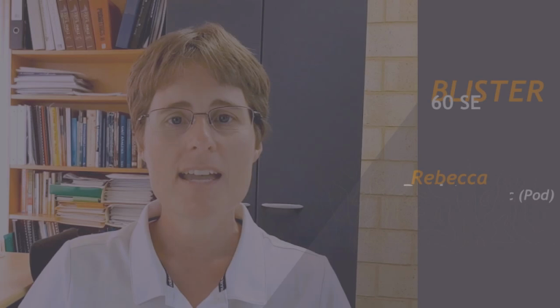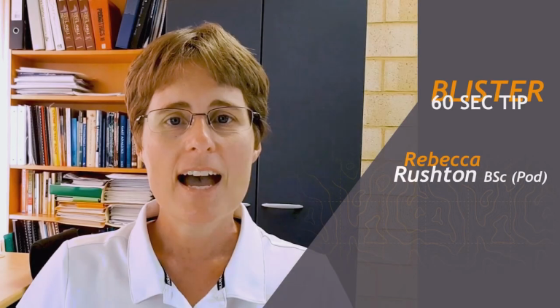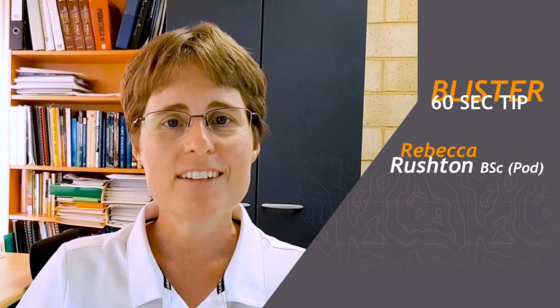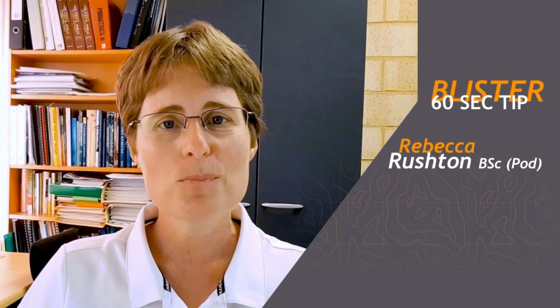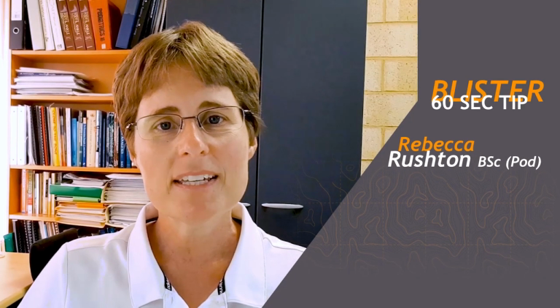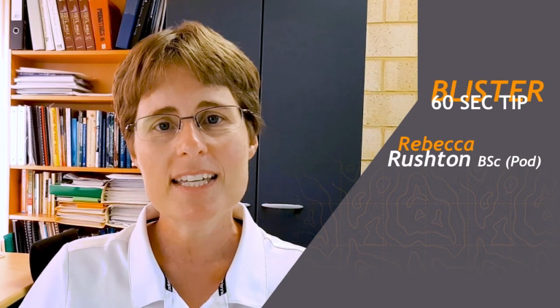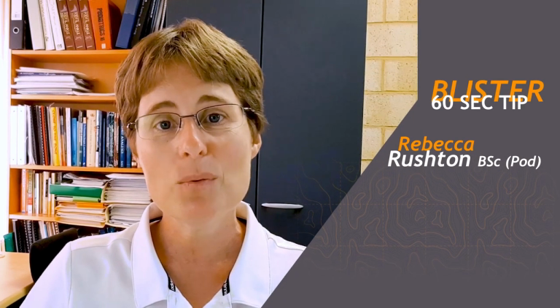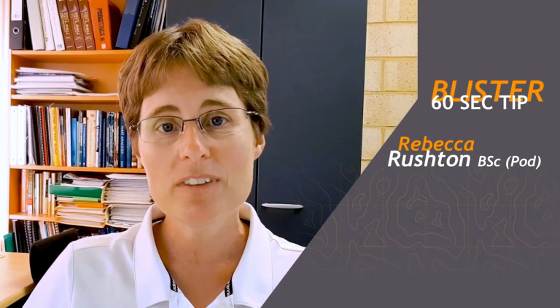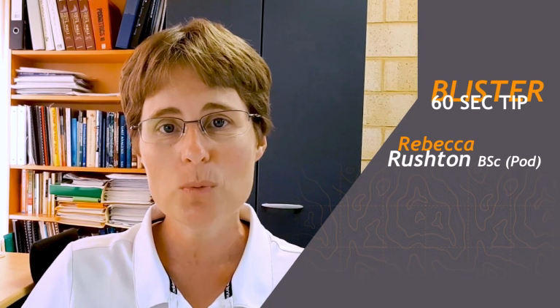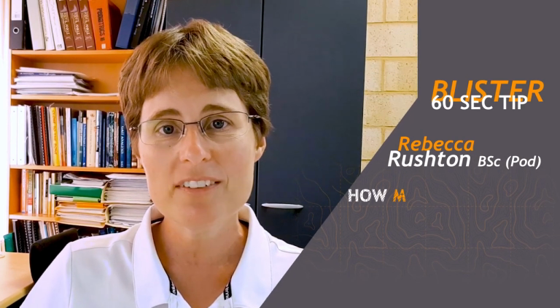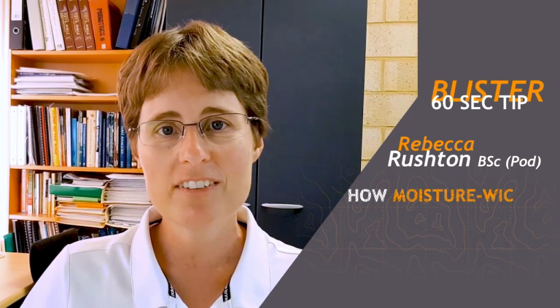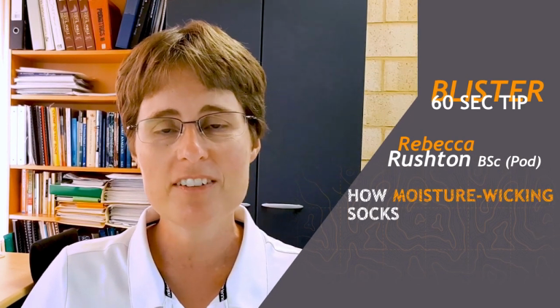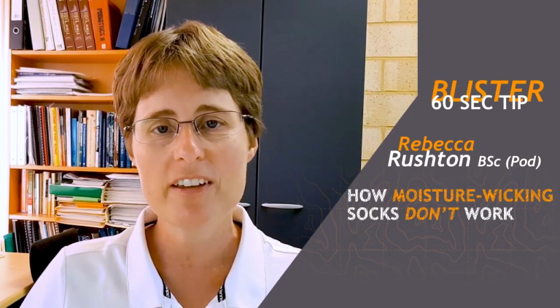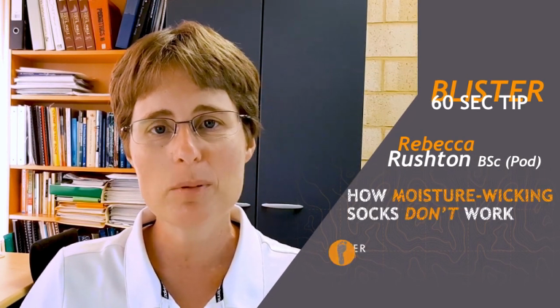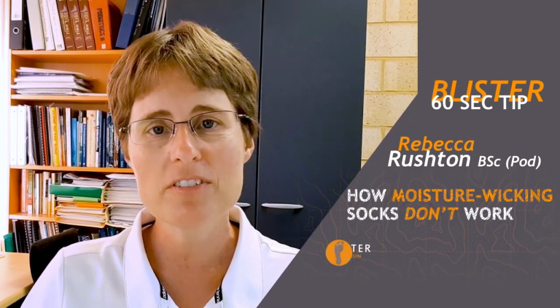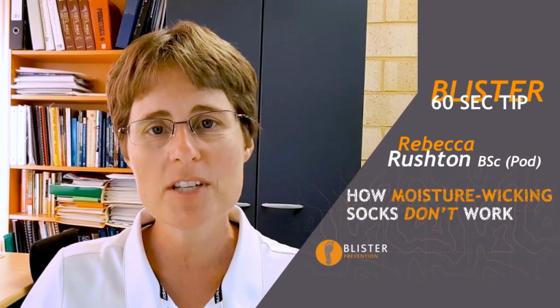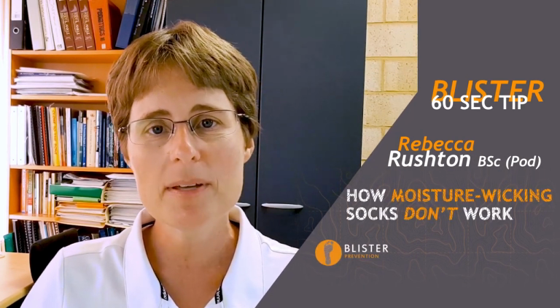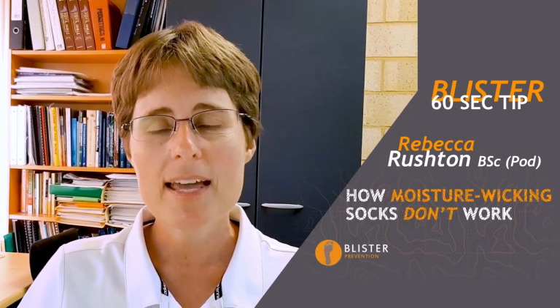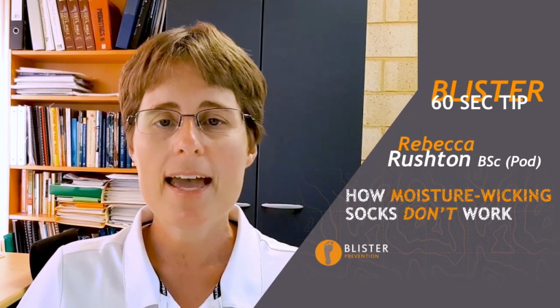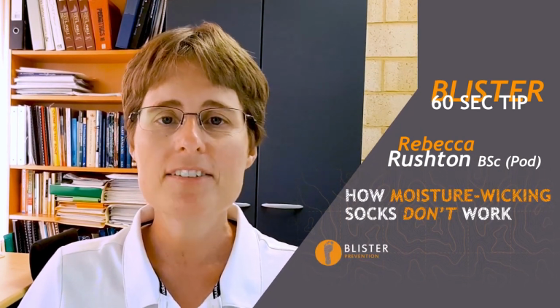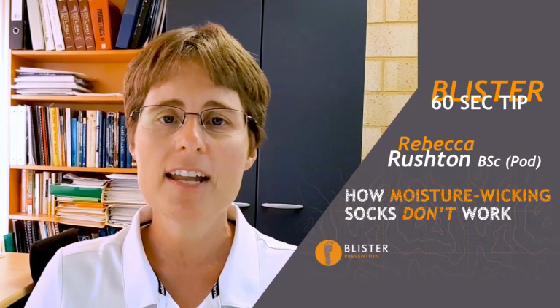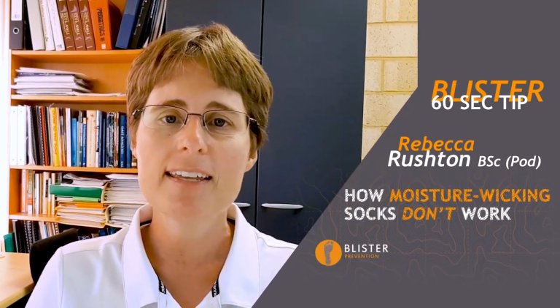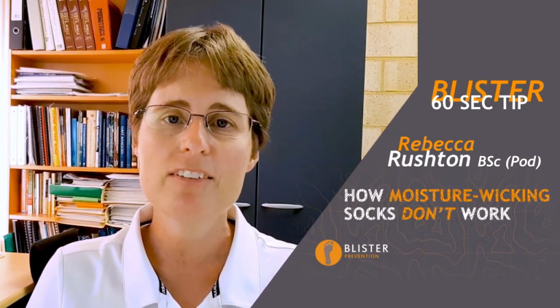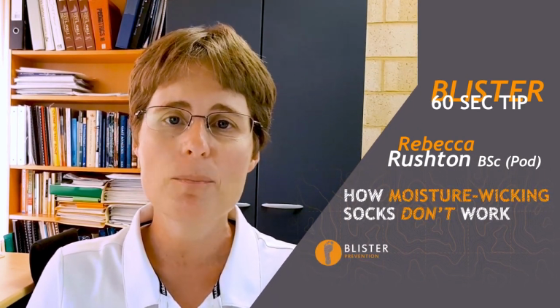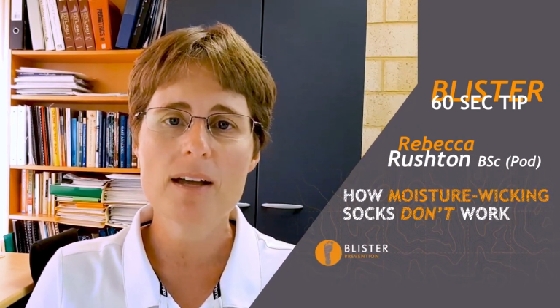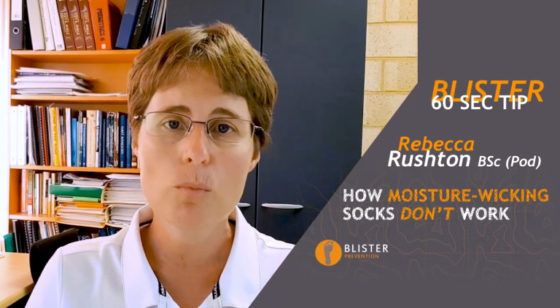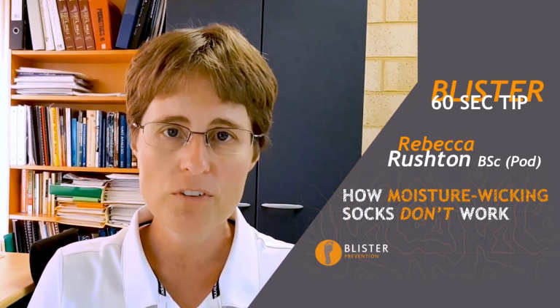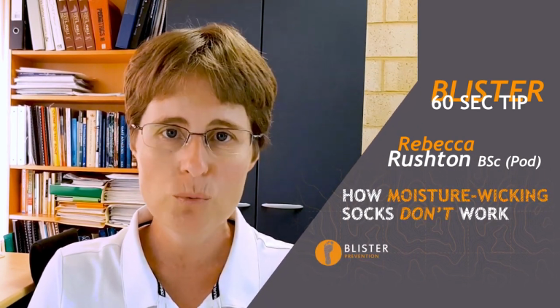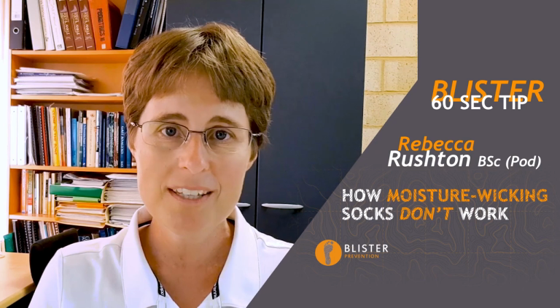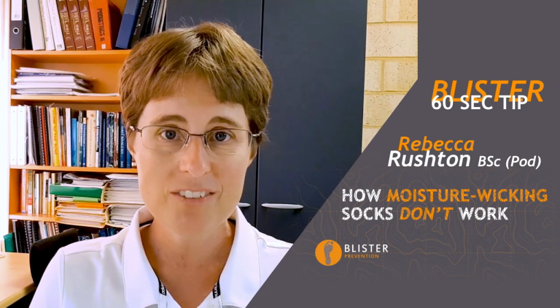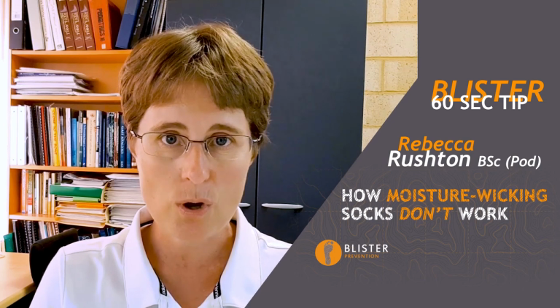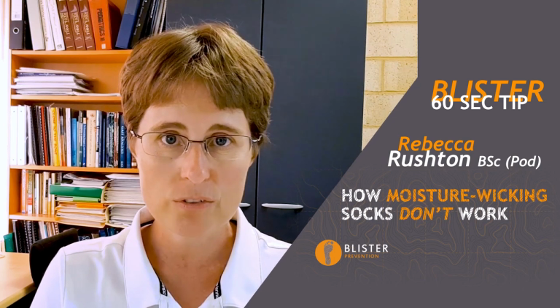Hey, it's Rebecca here with this week's 60 Second Blister Tip, and today it's about moisture wicking socks.